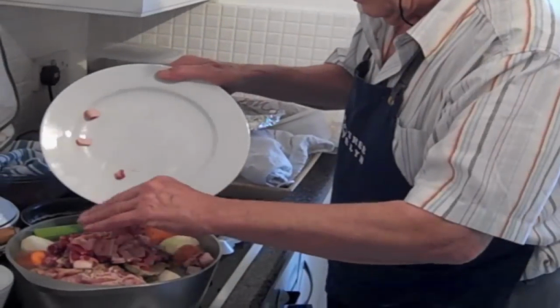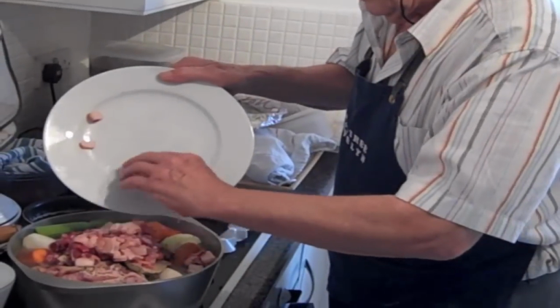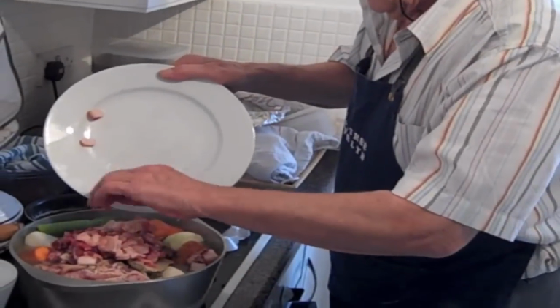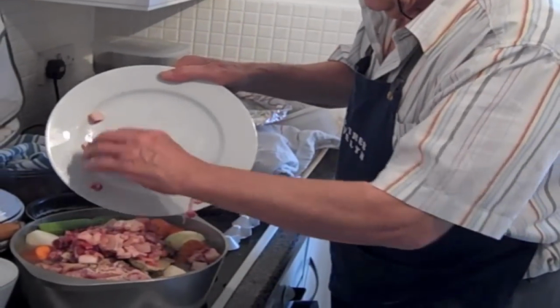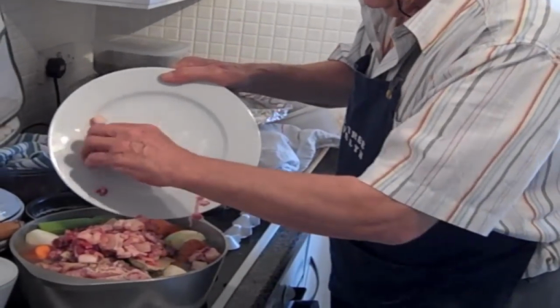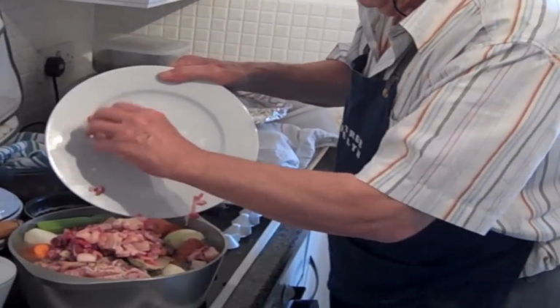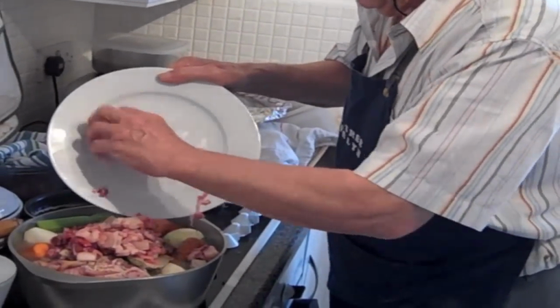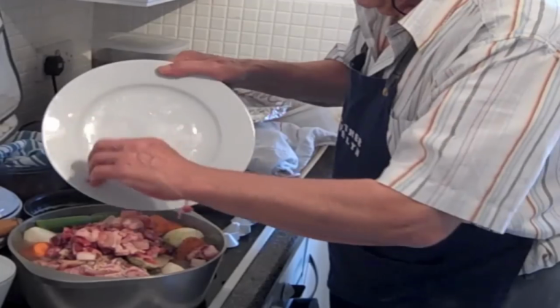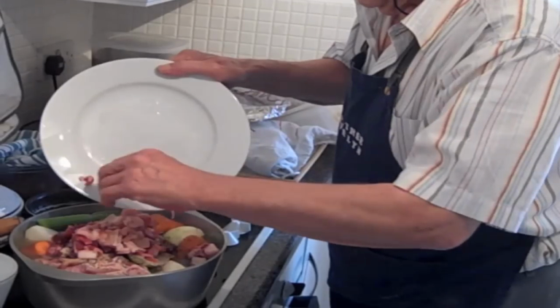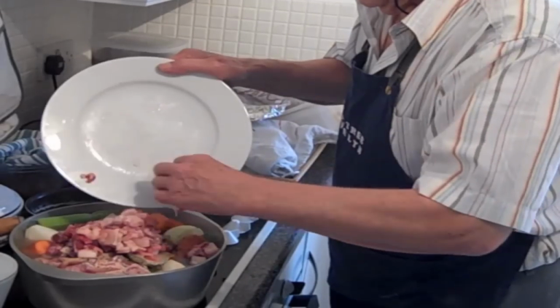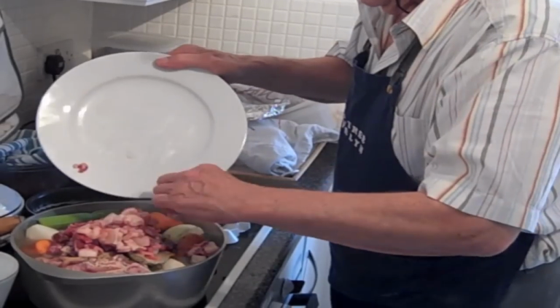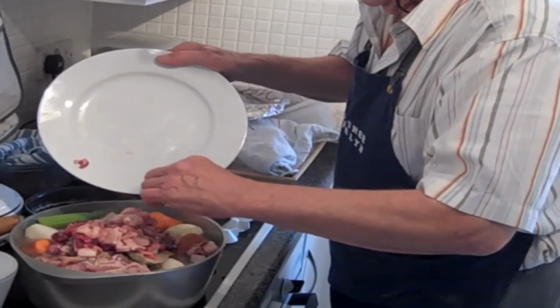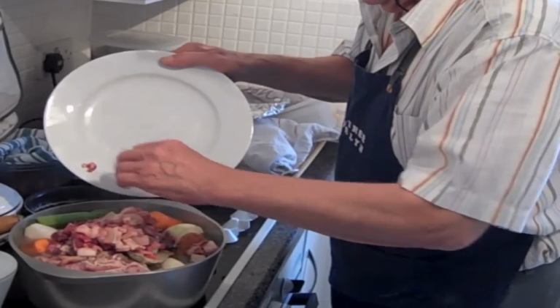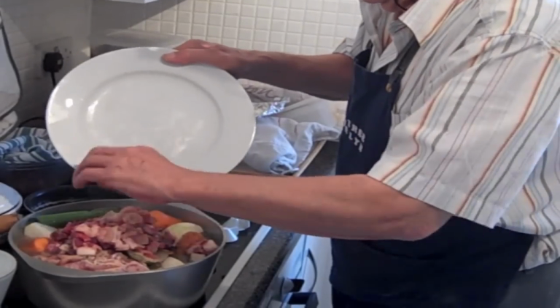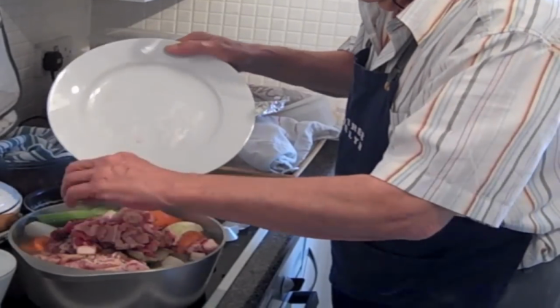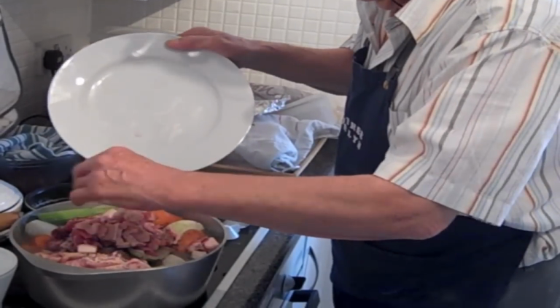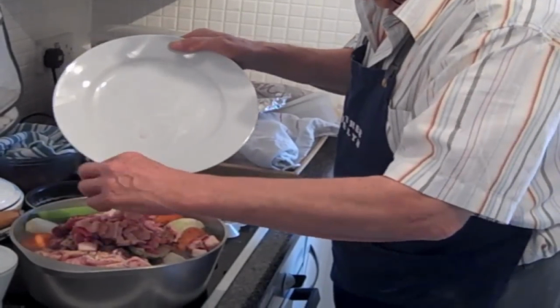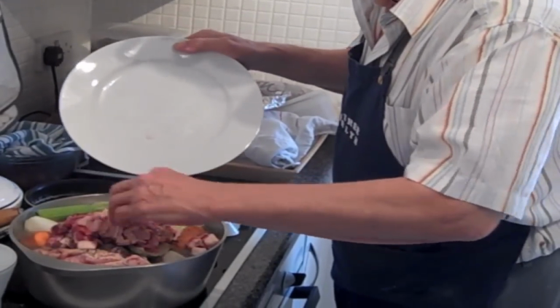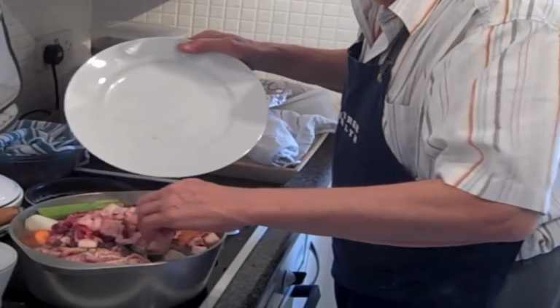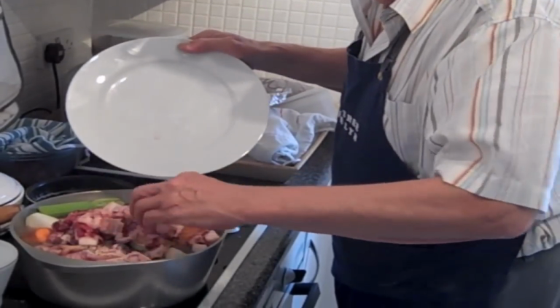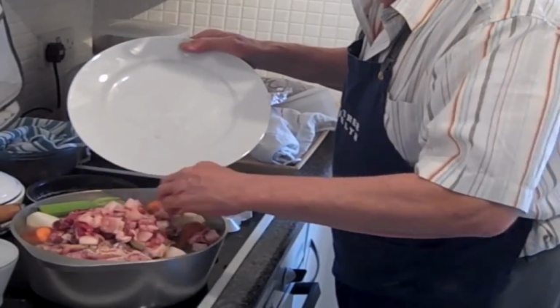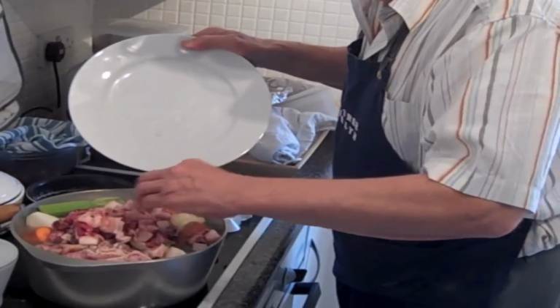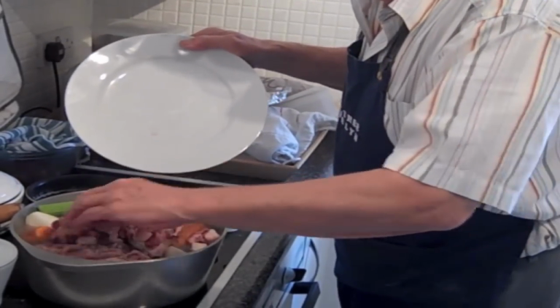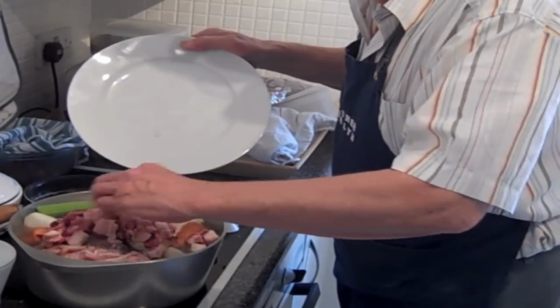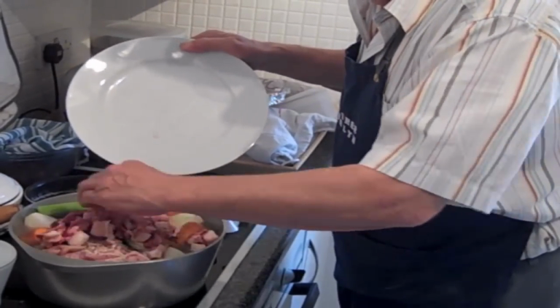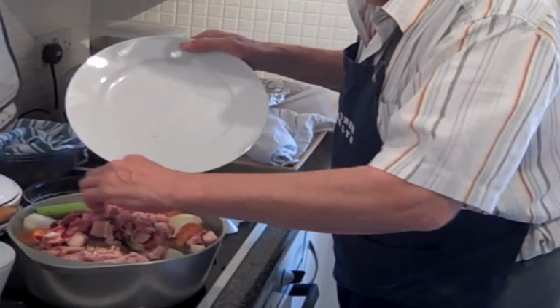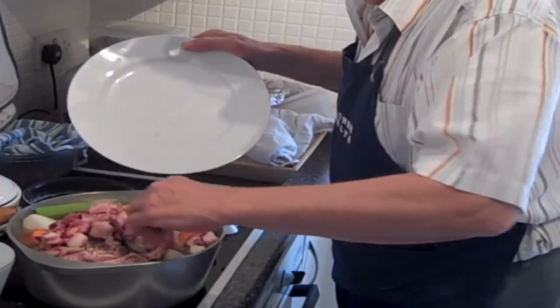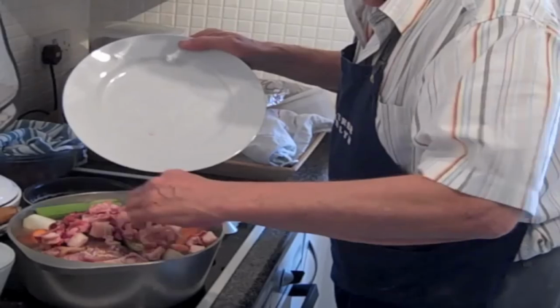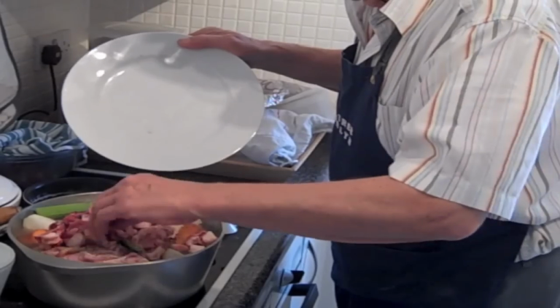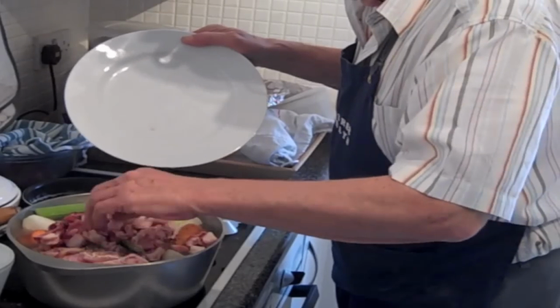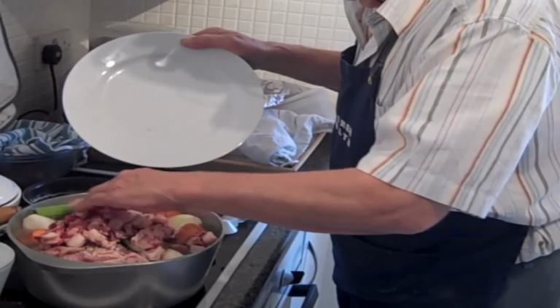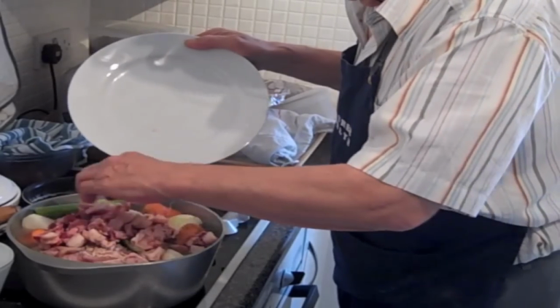Bits and pieces, all the trimmings off the pork, go in there.